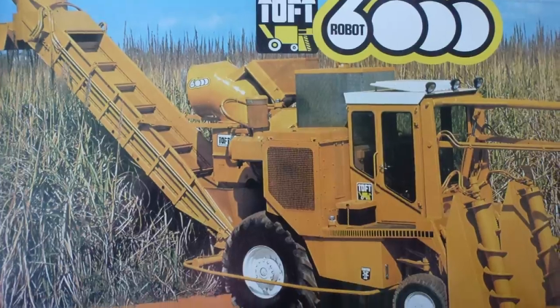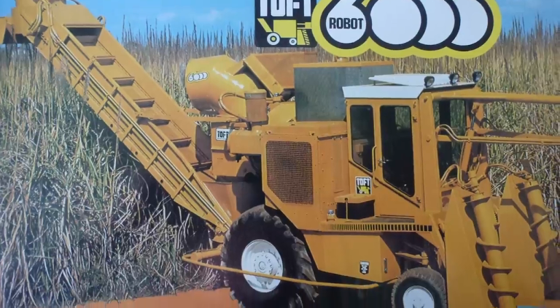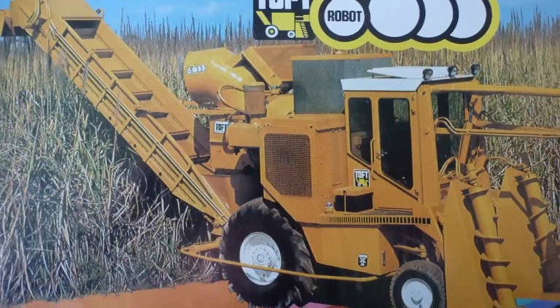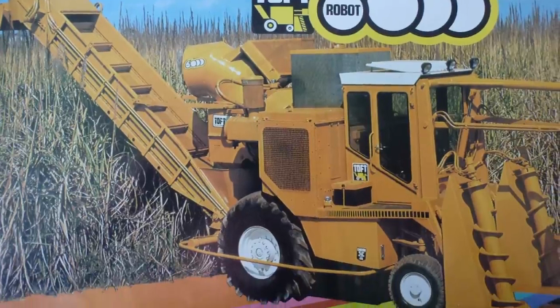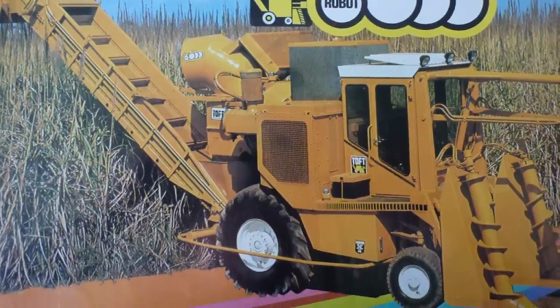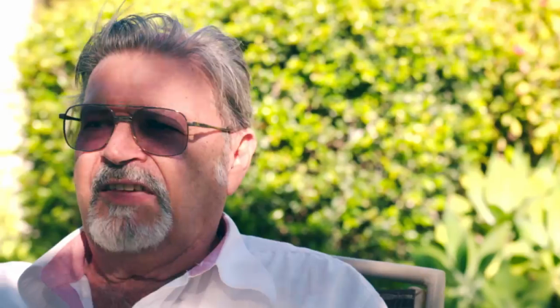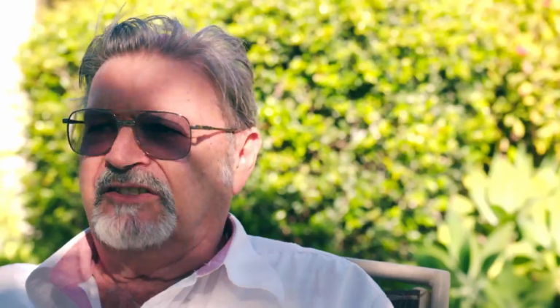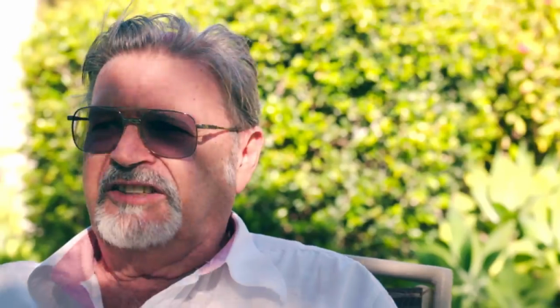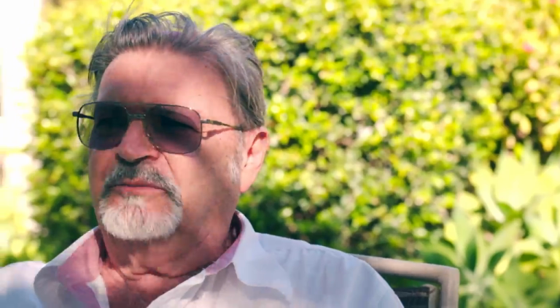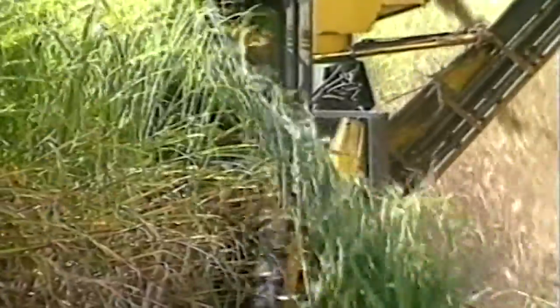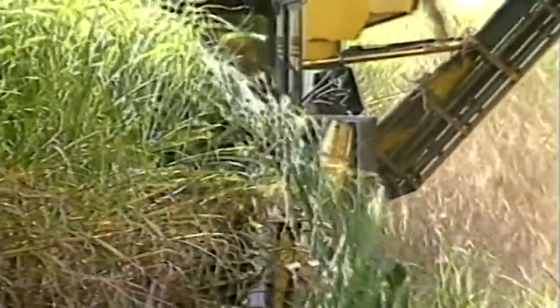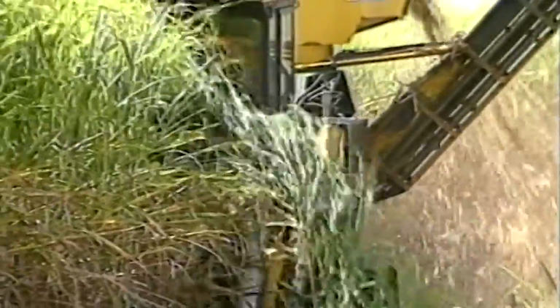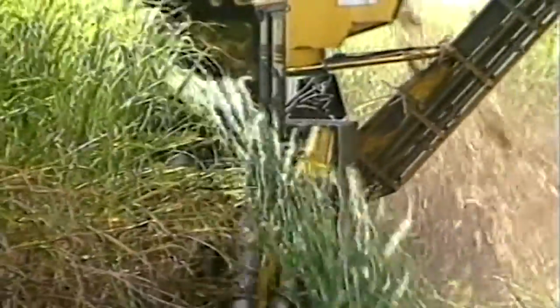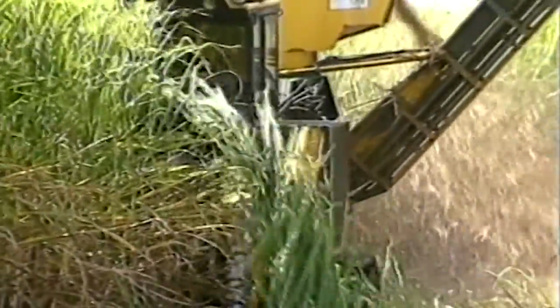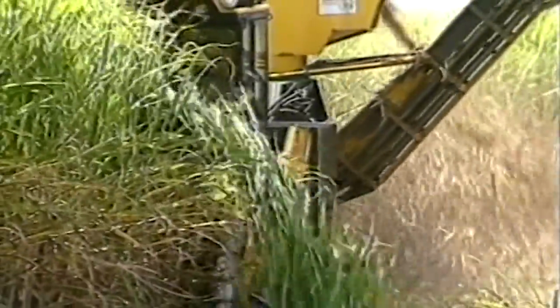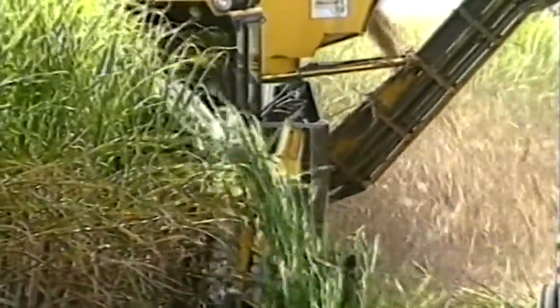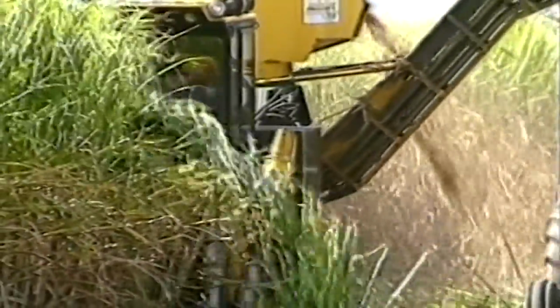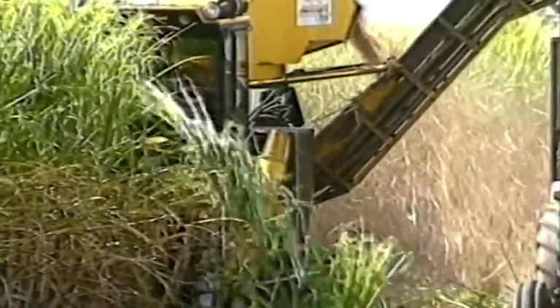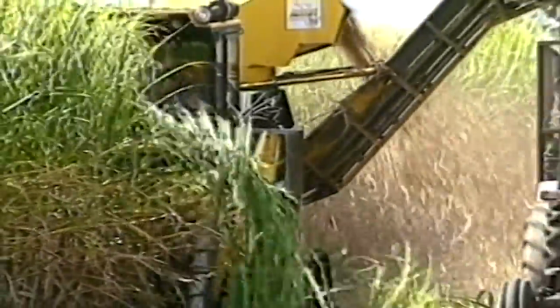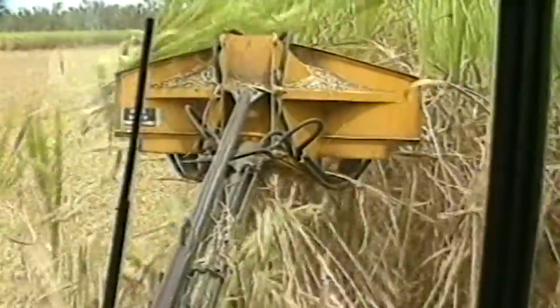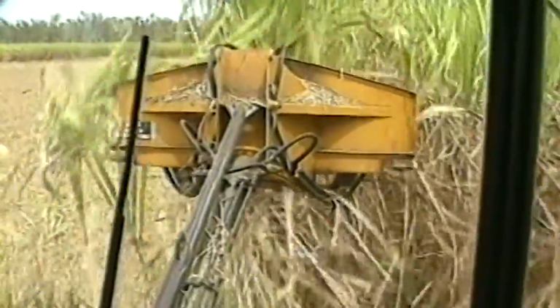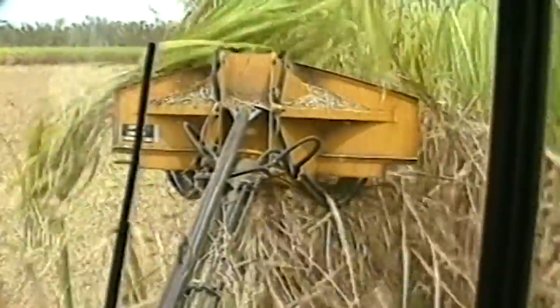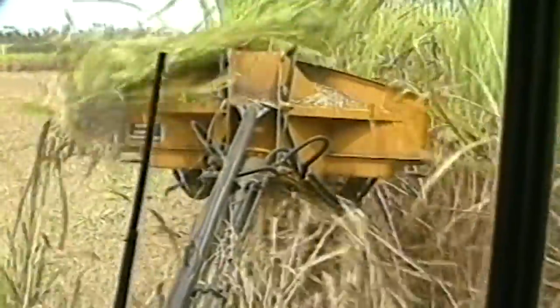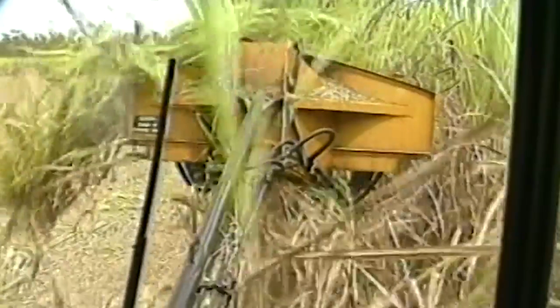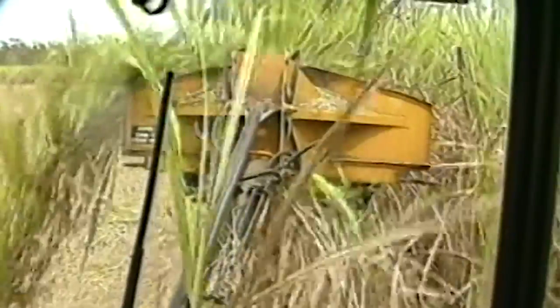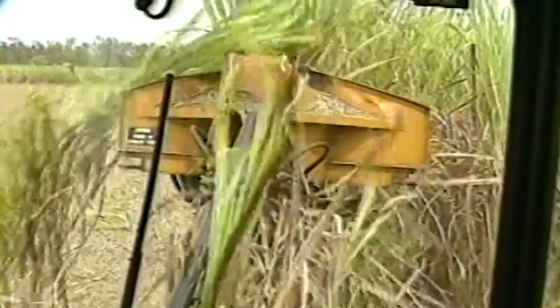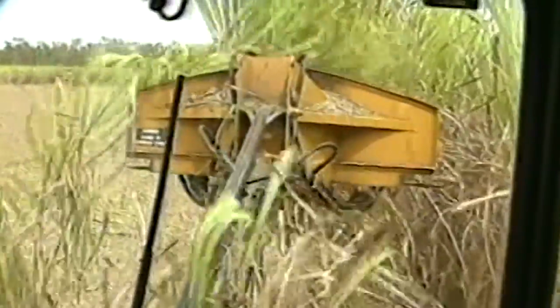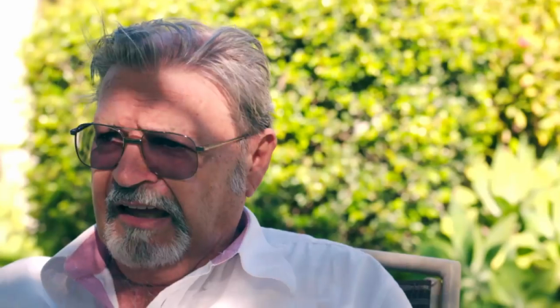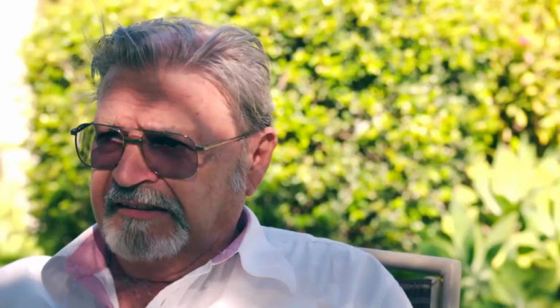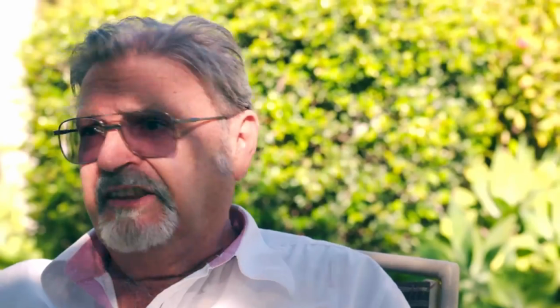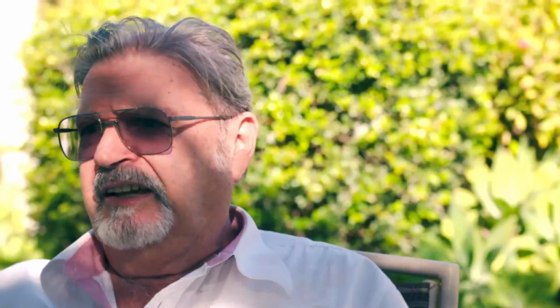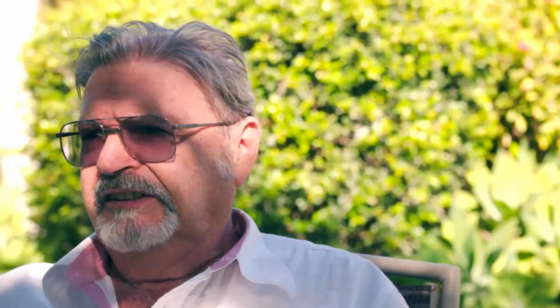The introduction of the 1,000 series was a big step forward, and after that, they developed the 7,000 series.